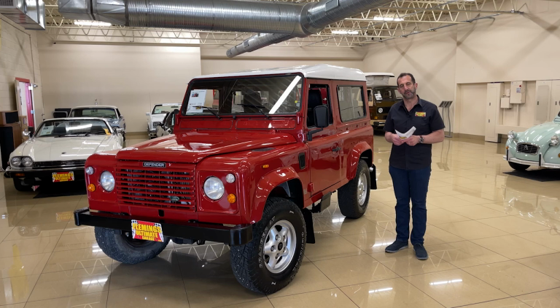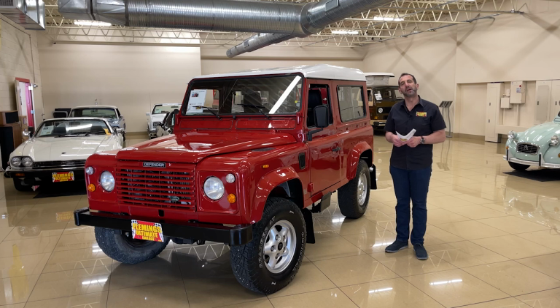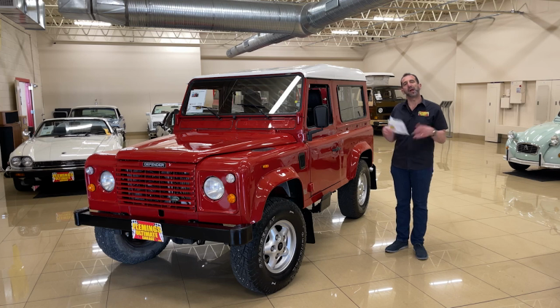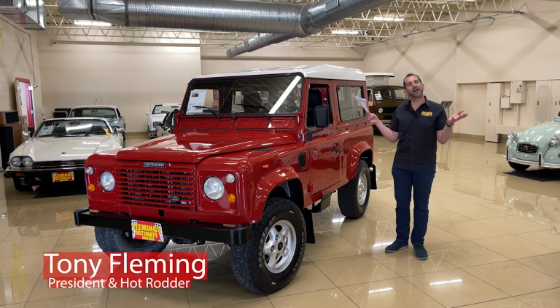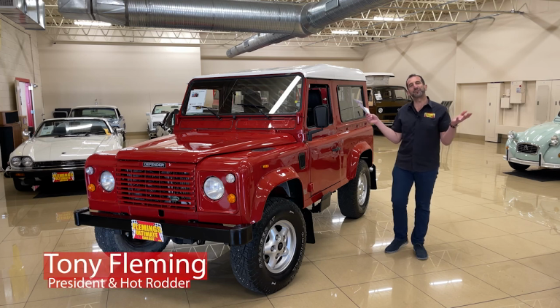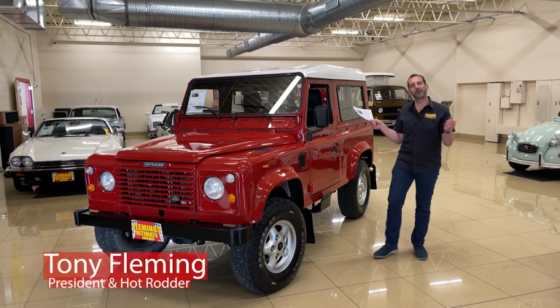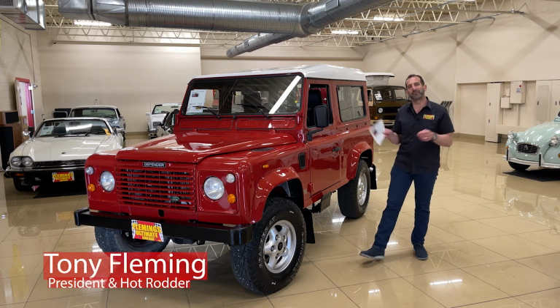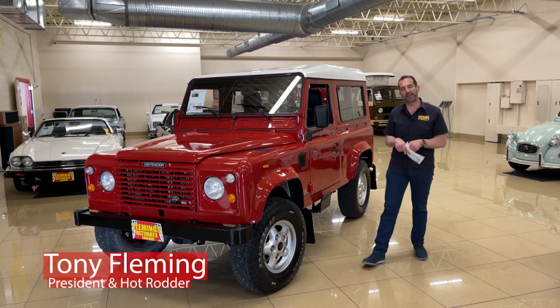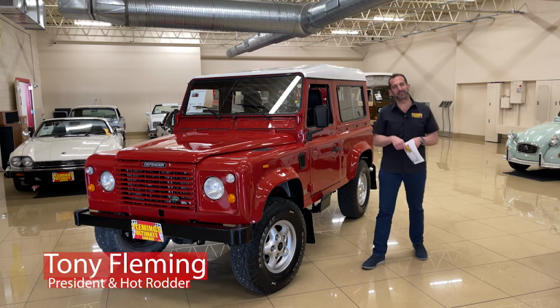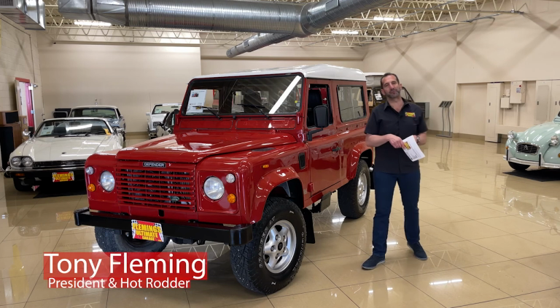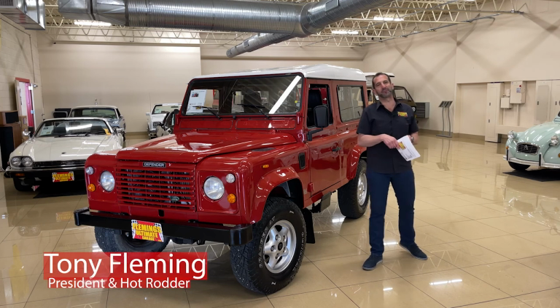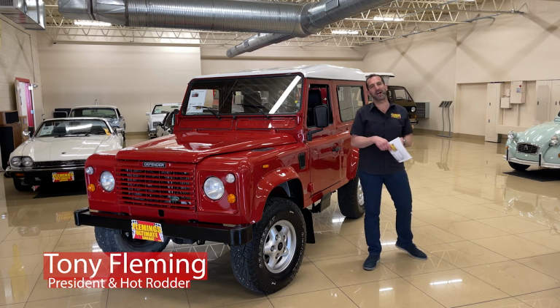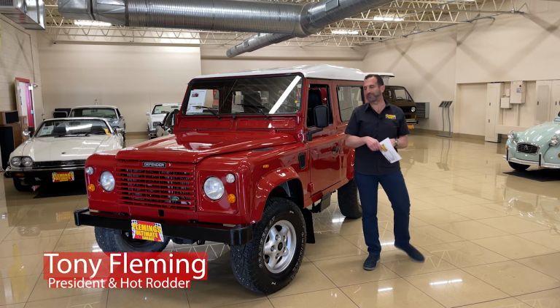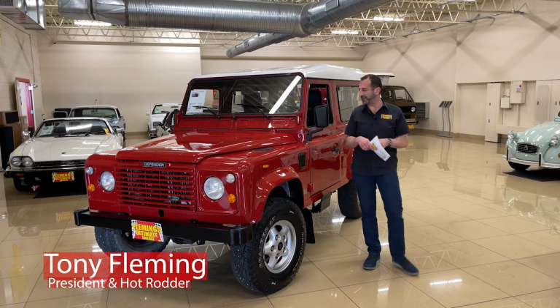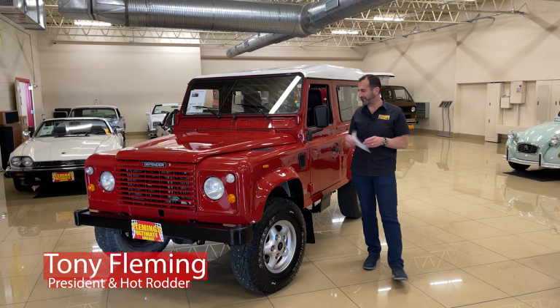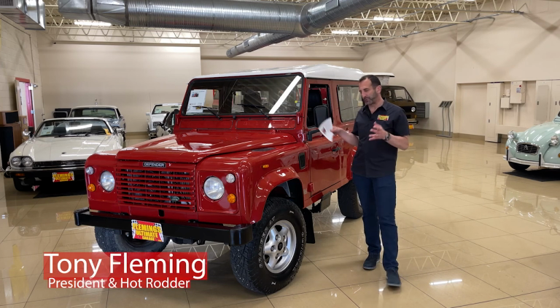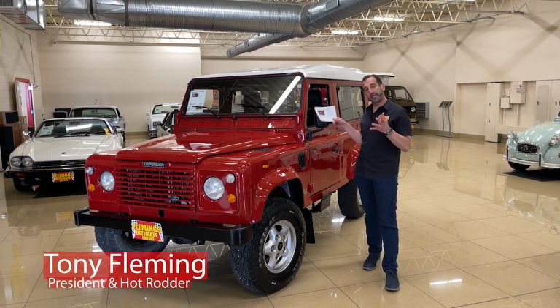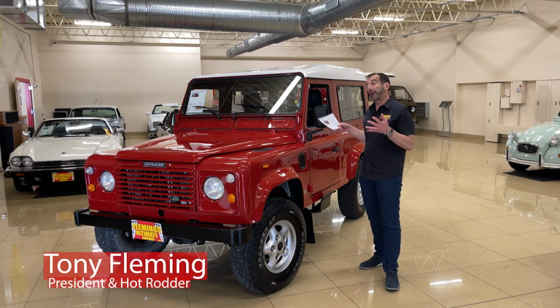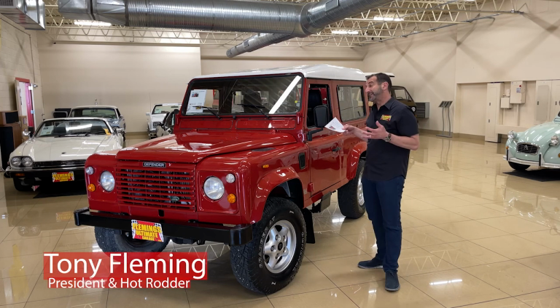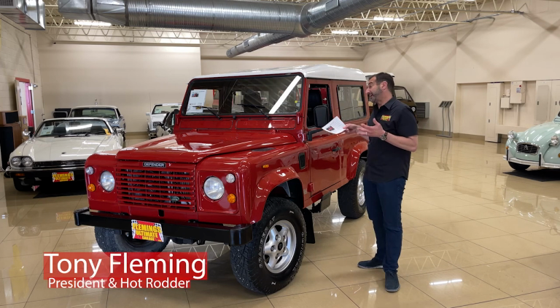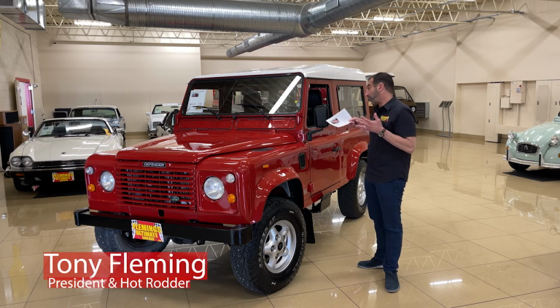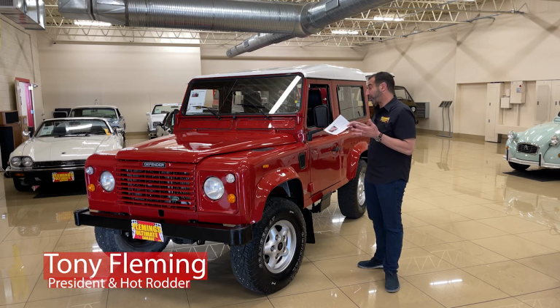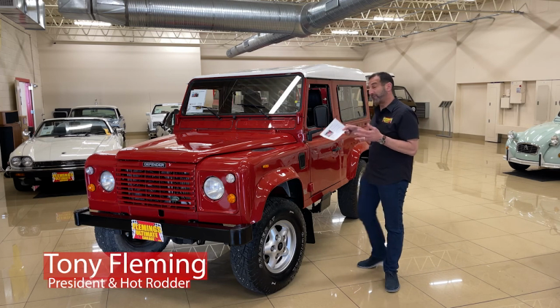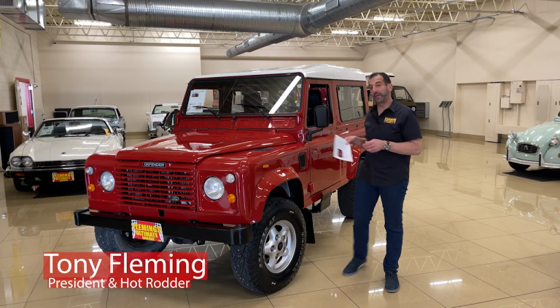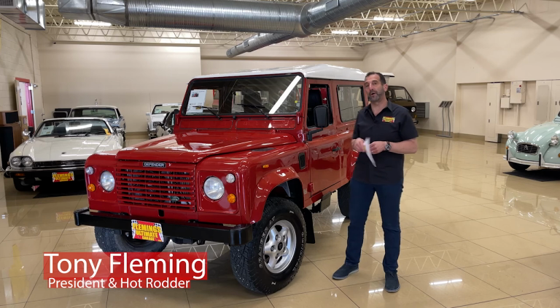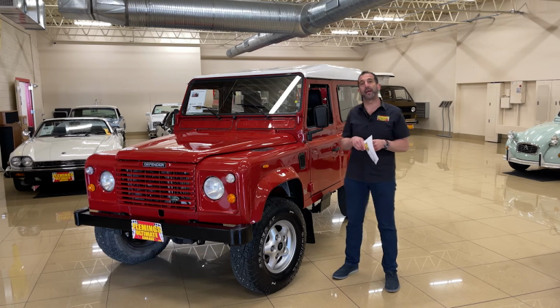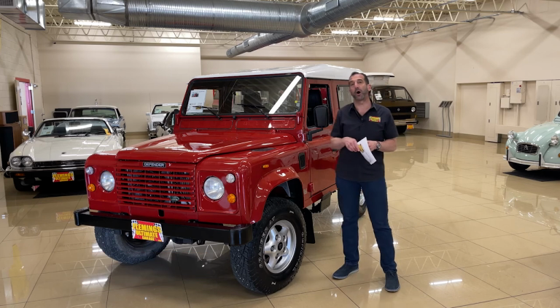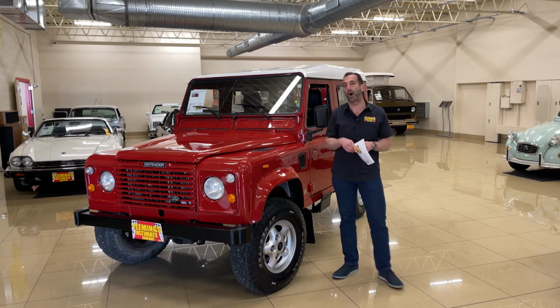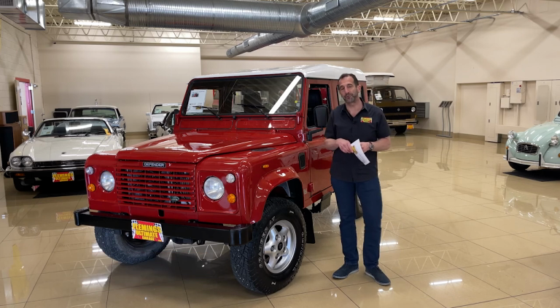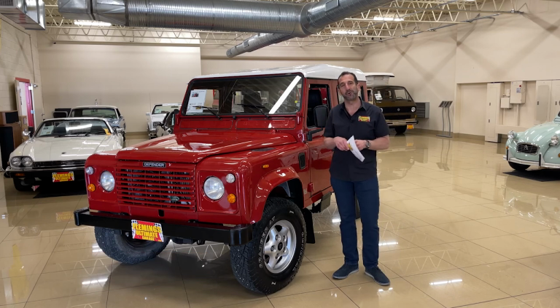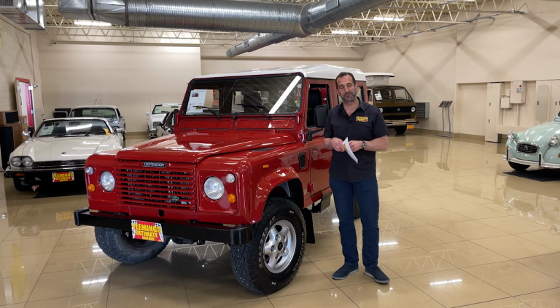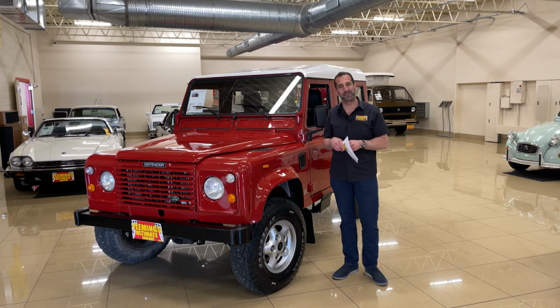Hey everybody, it's Tony from Fleming's Ultimate Garage doing another great walk-around video on an awesome vehicle.